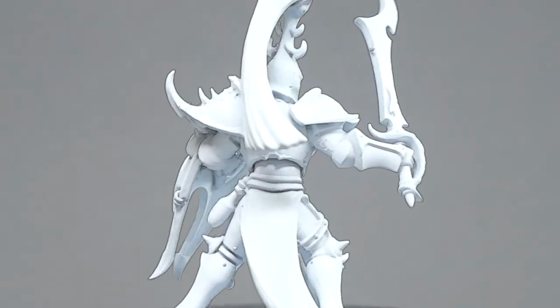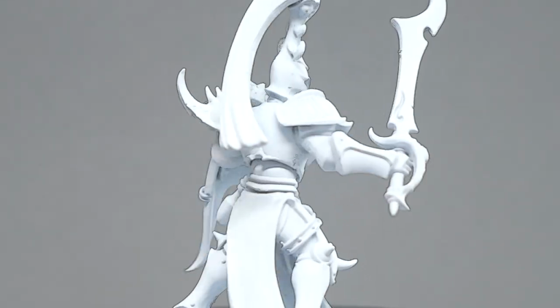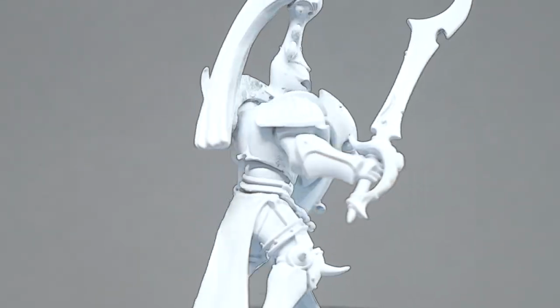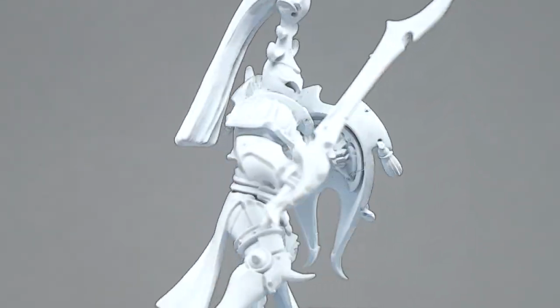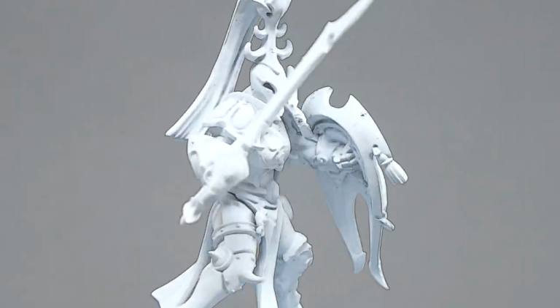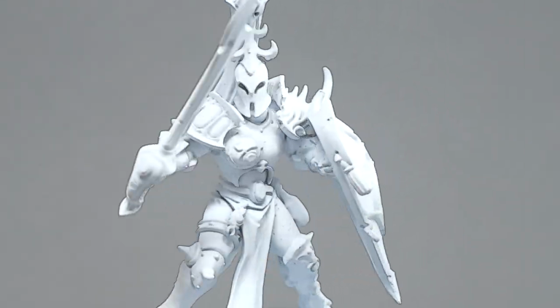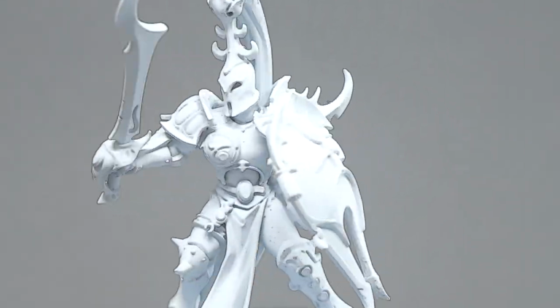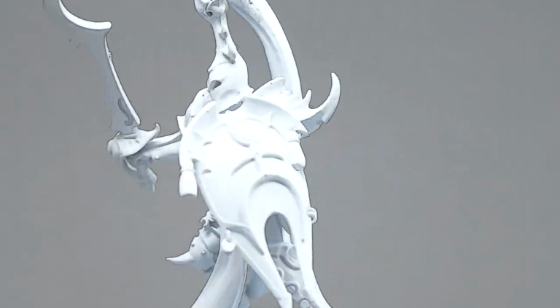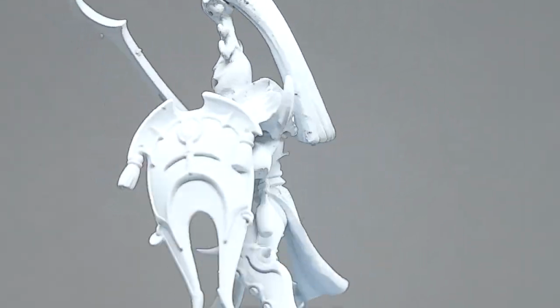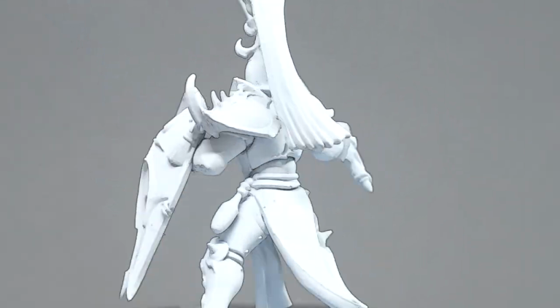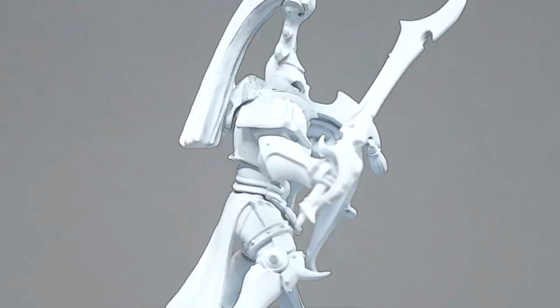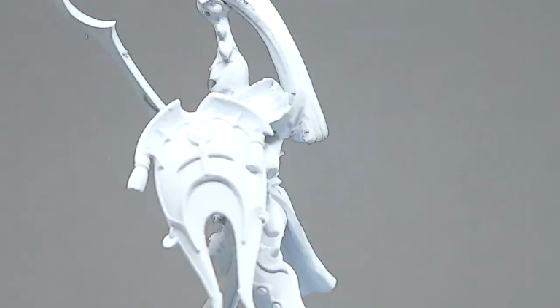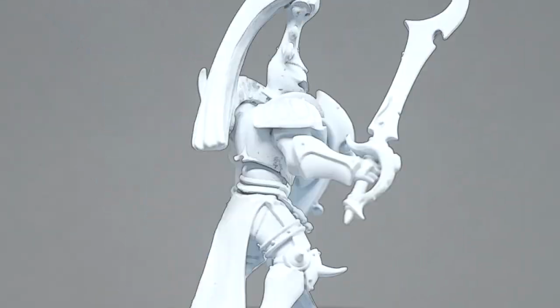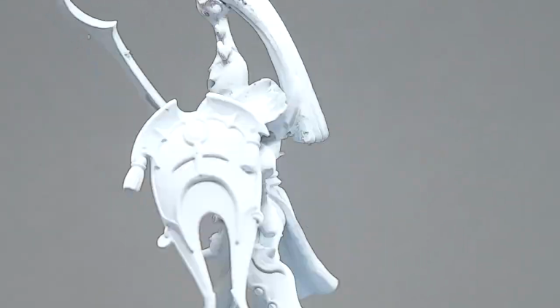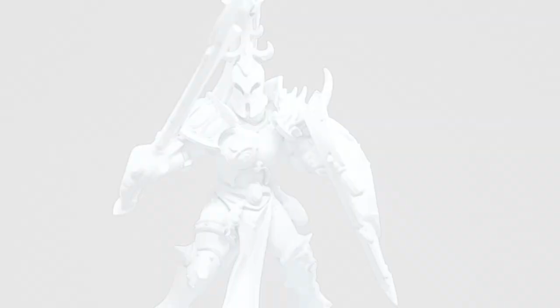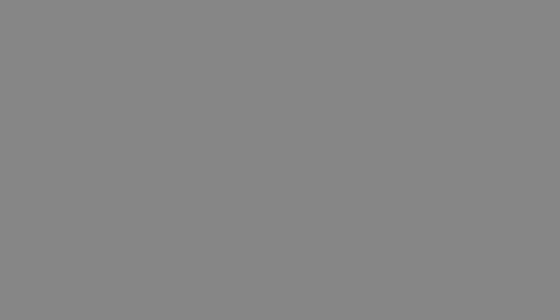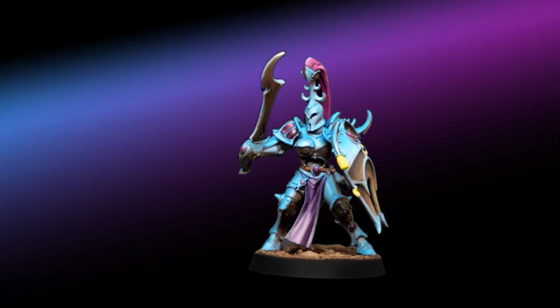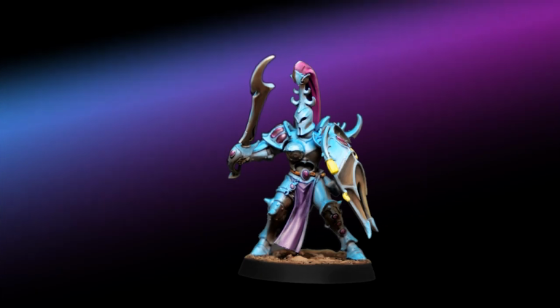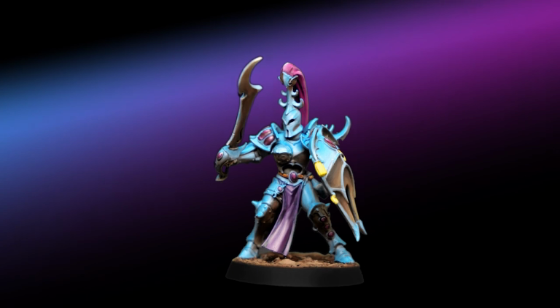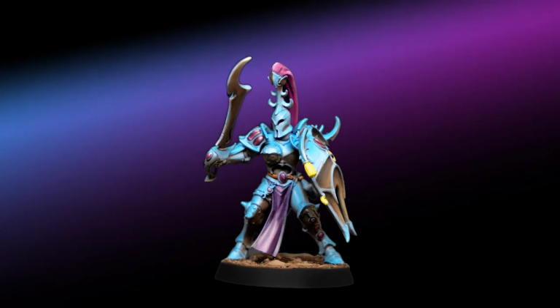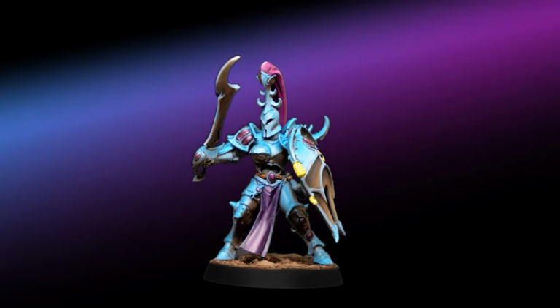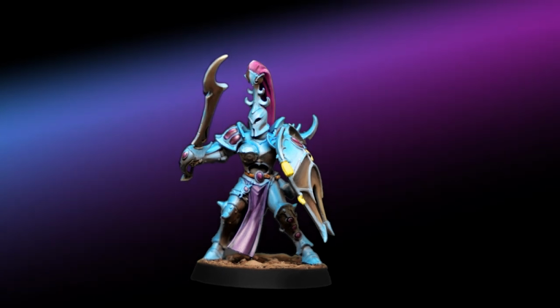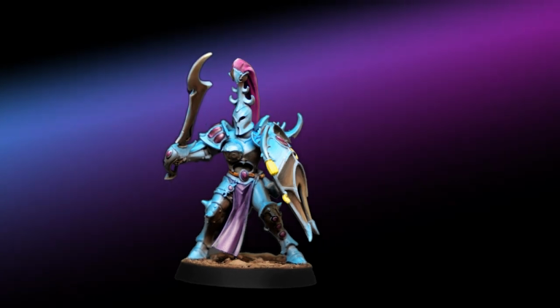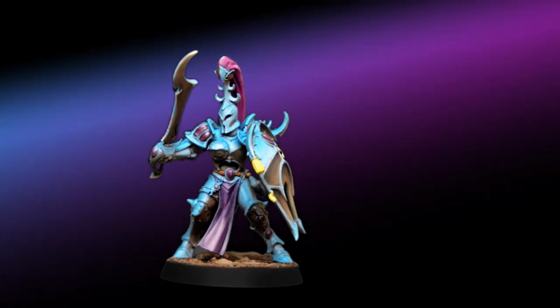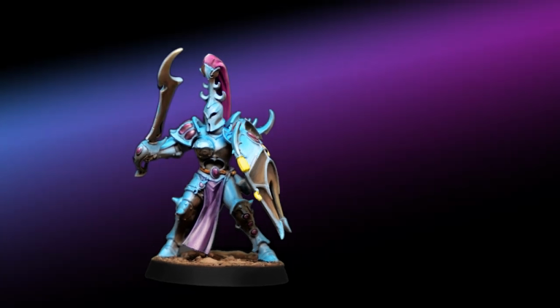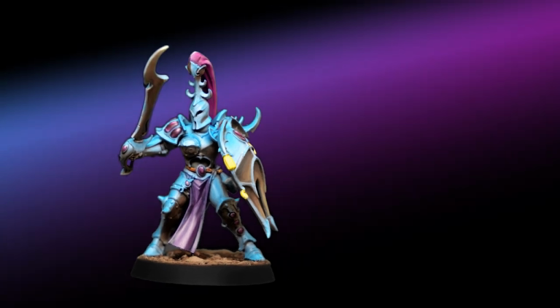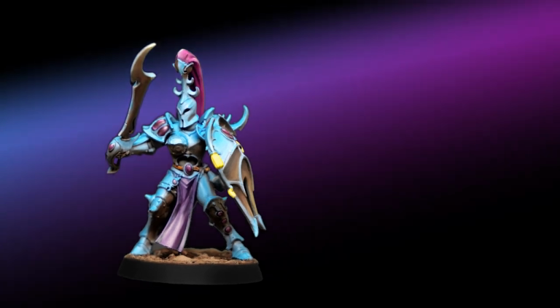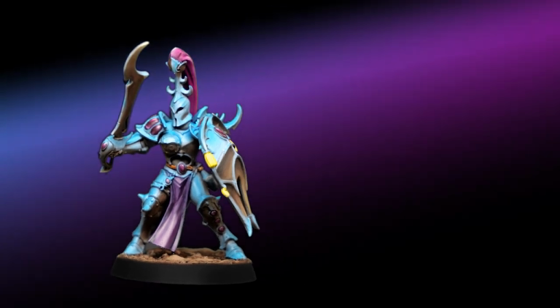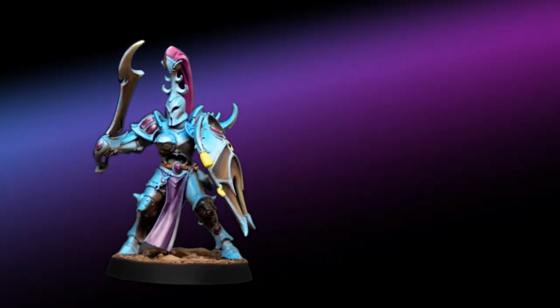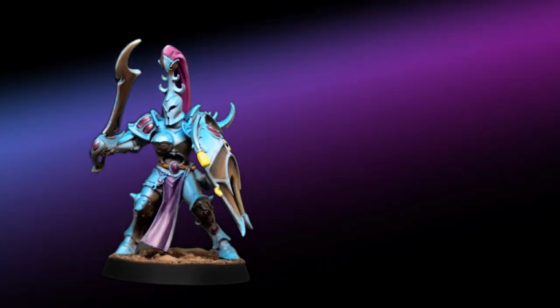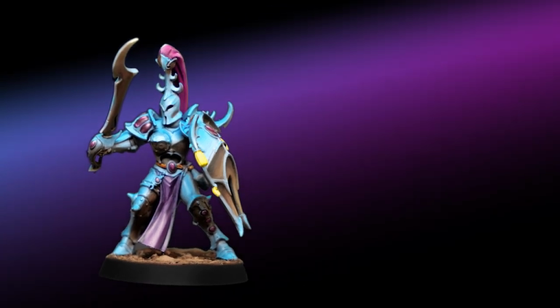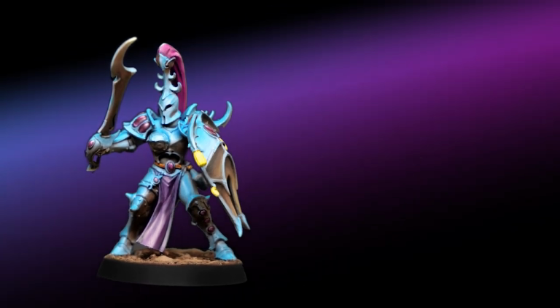Hey, it's Cory. I'm going to teach you how to do reasonably quick earth and sky reflective armor.